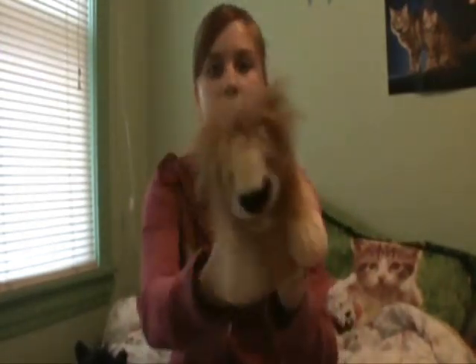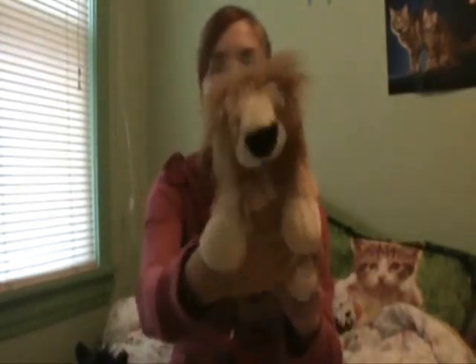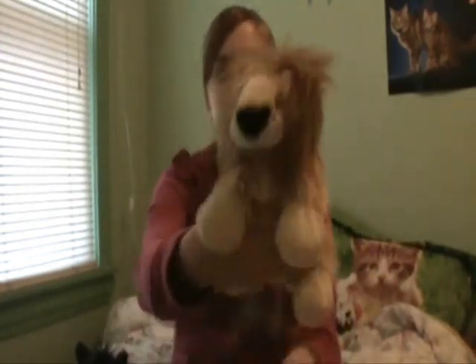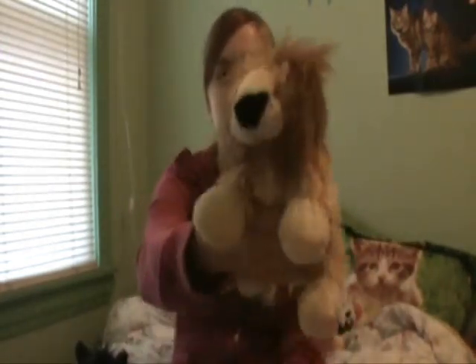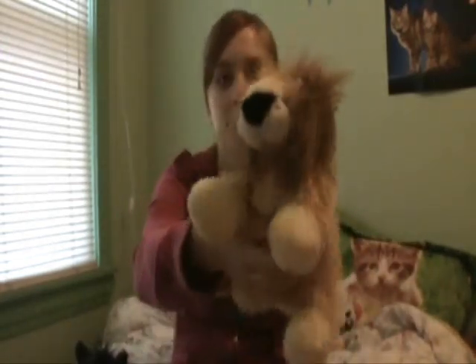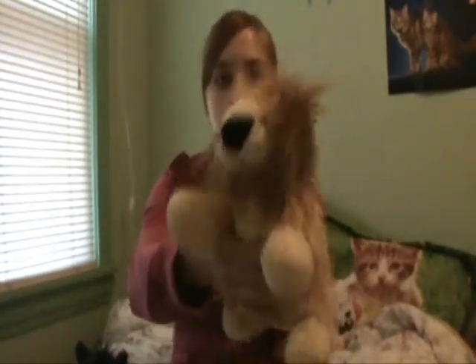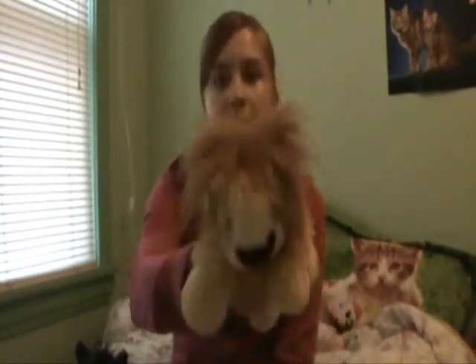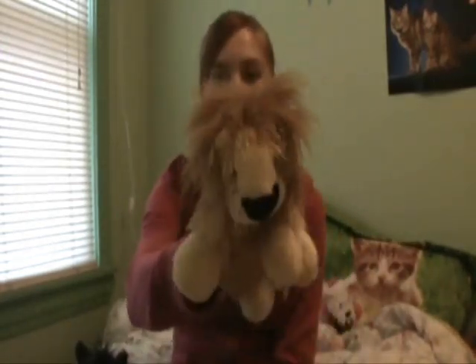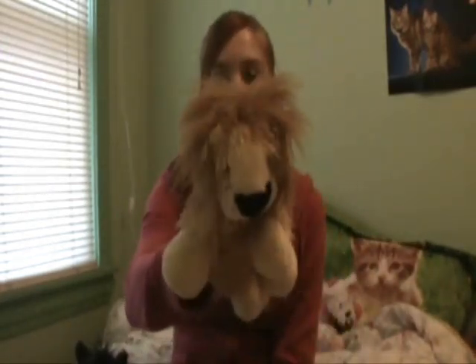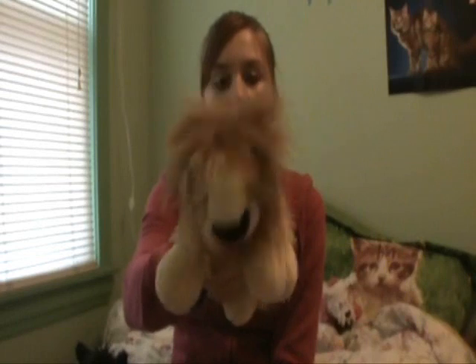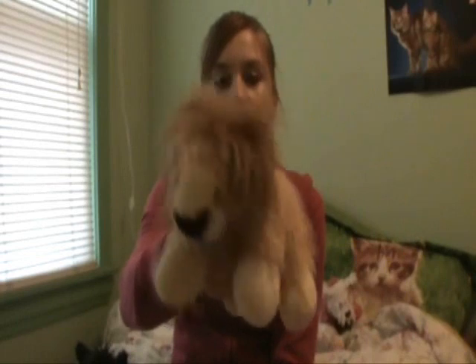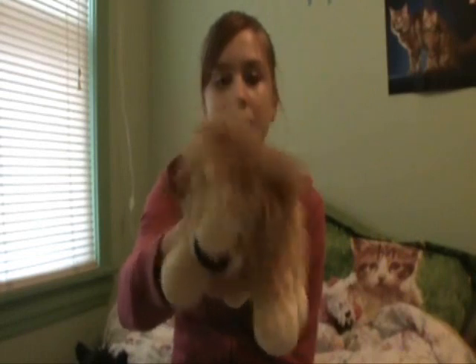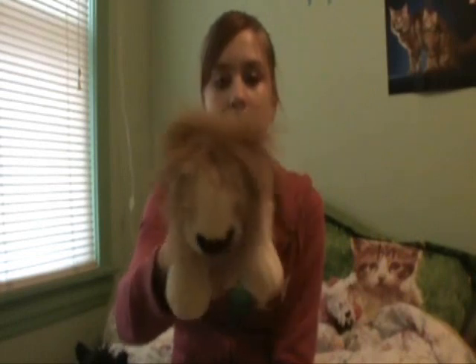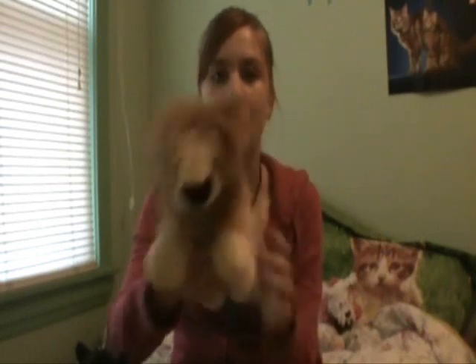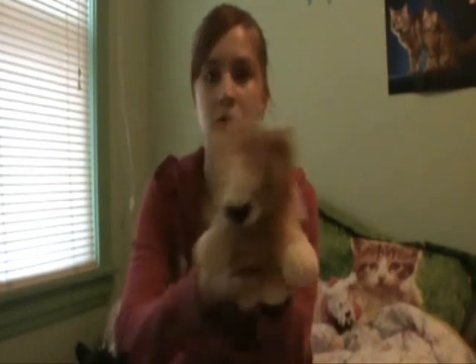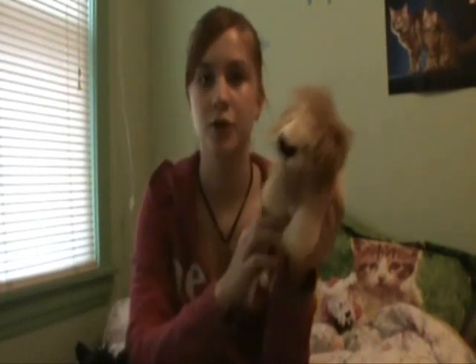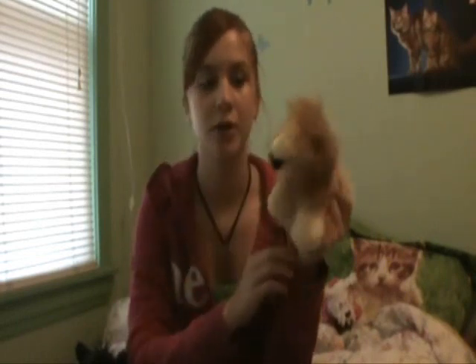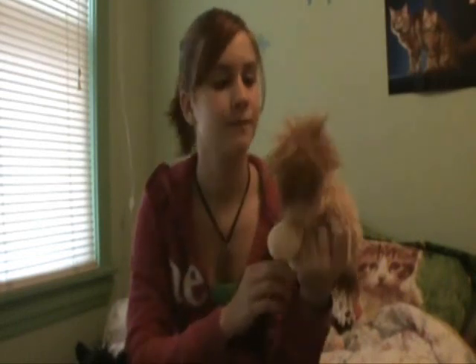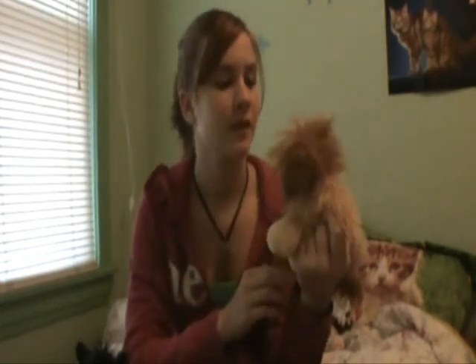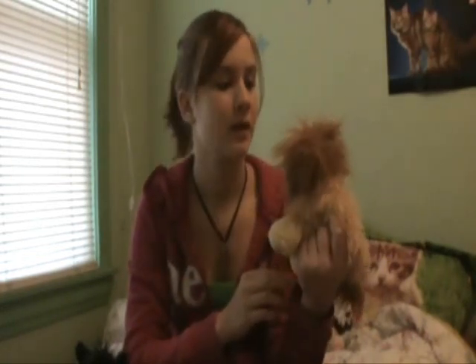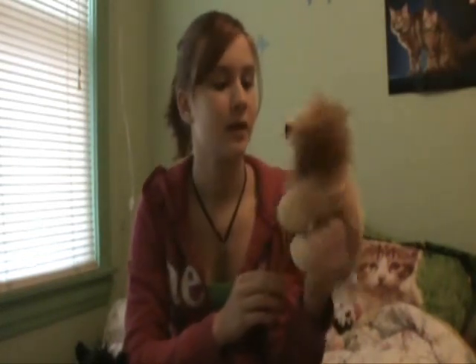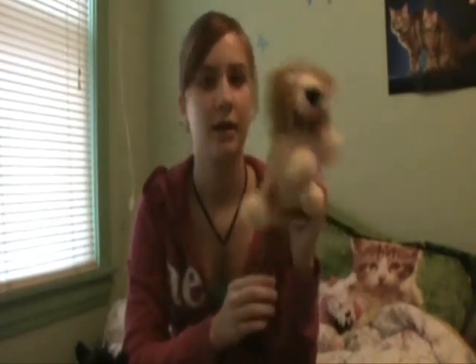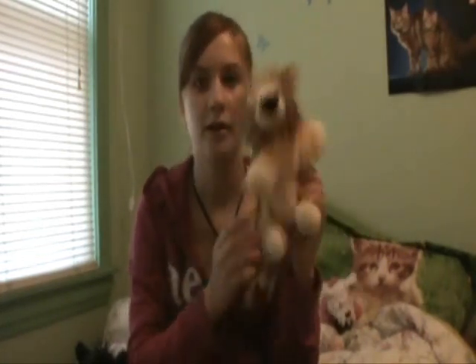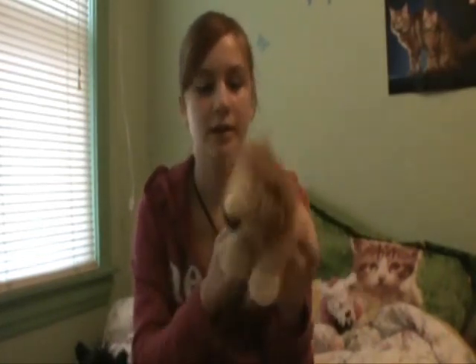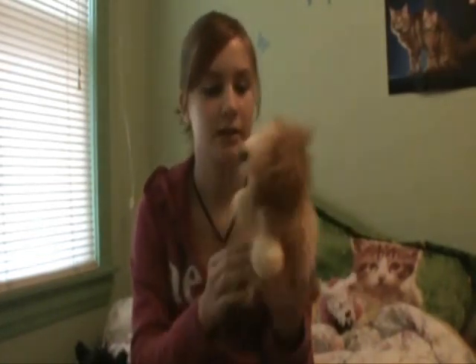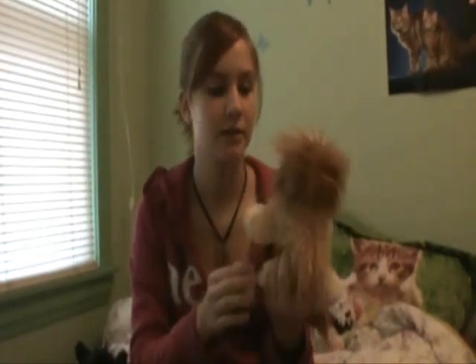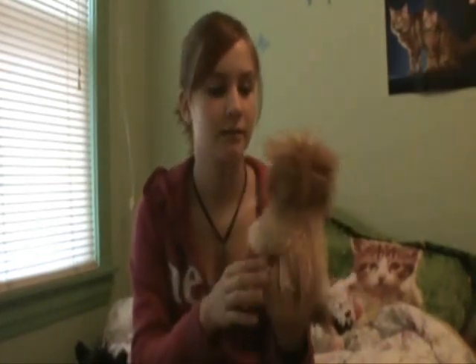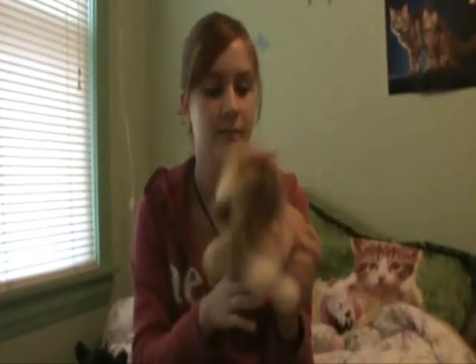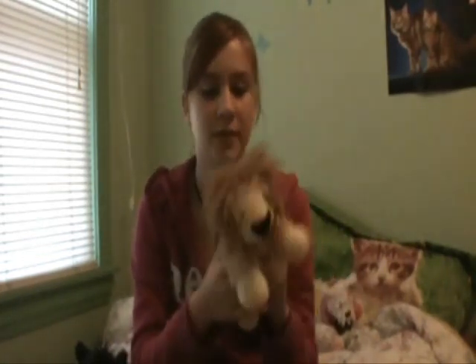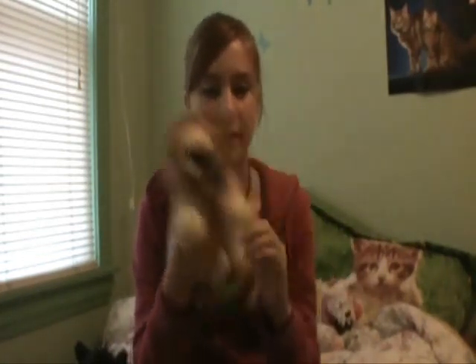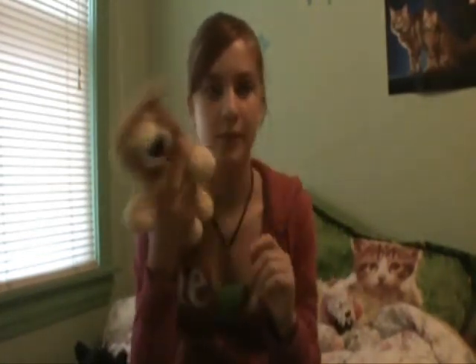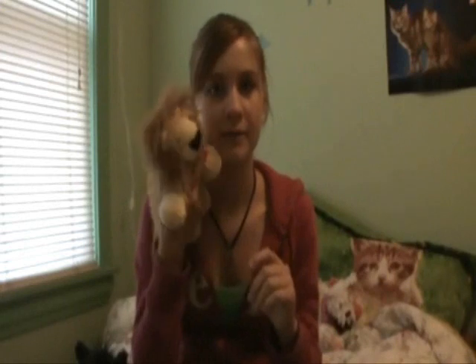This is Garbanzo B., Garbanzo for short. He is my second Webkinz, and he's very cute.